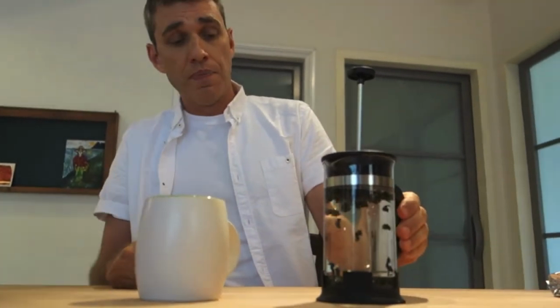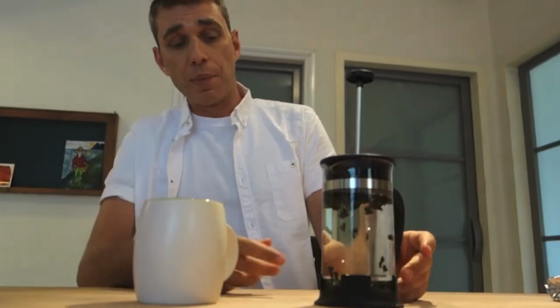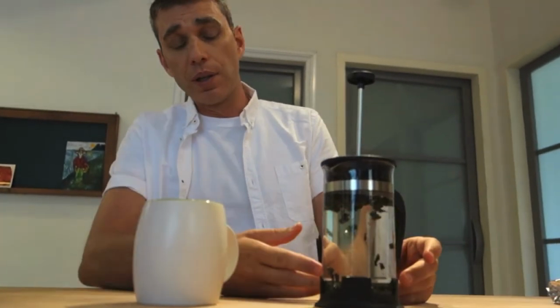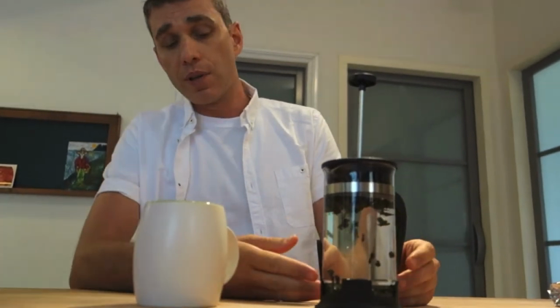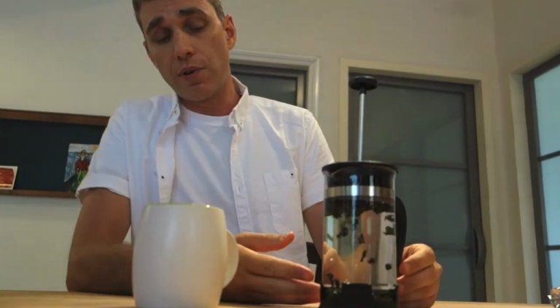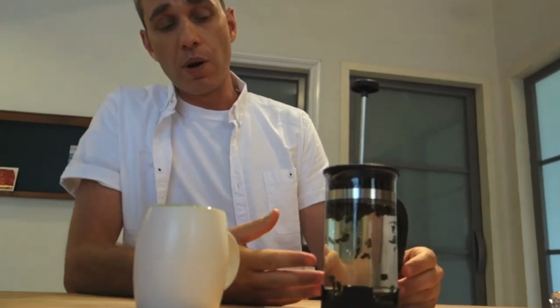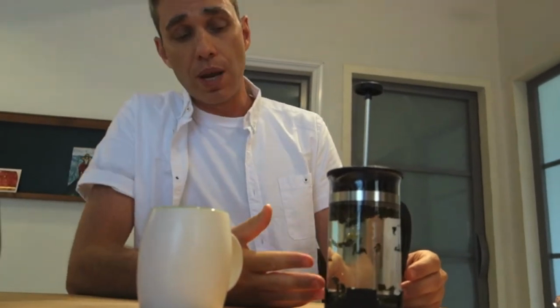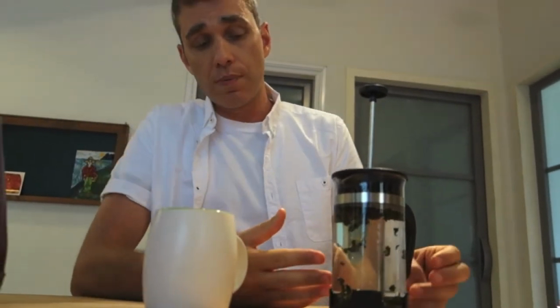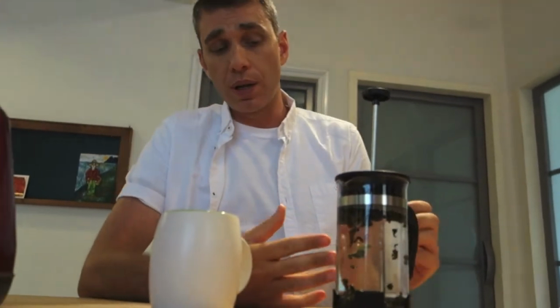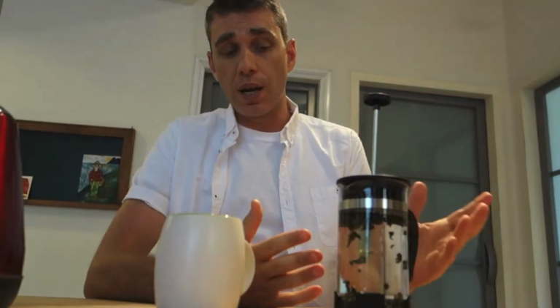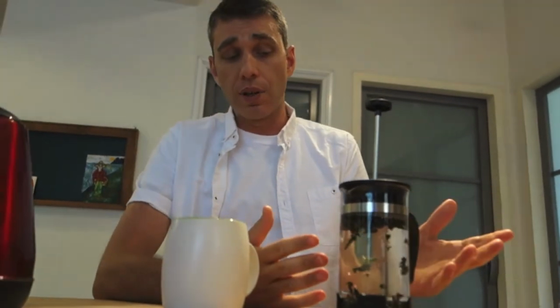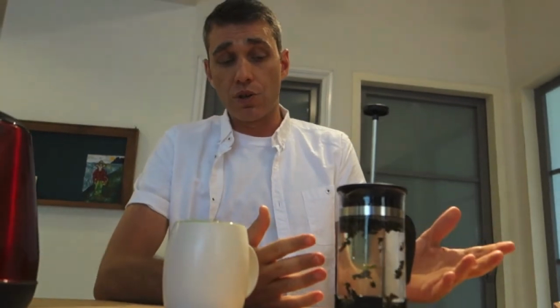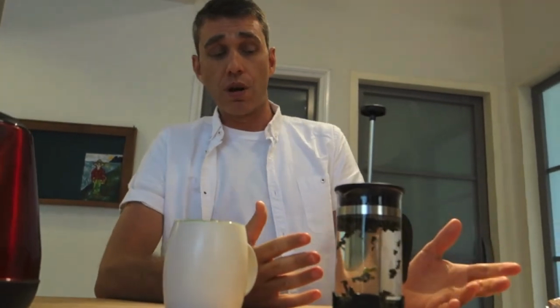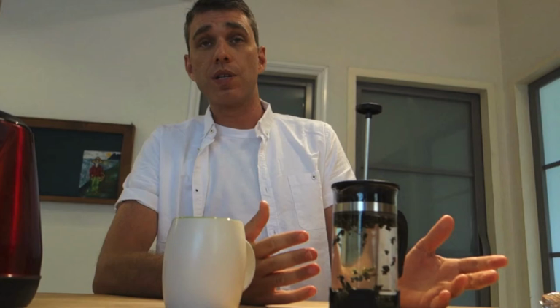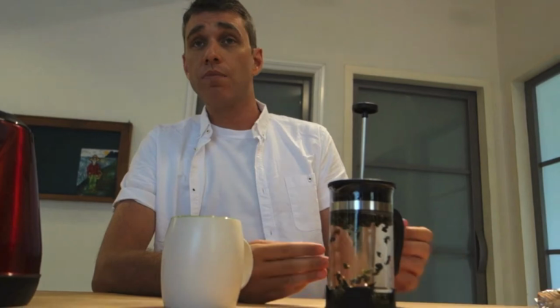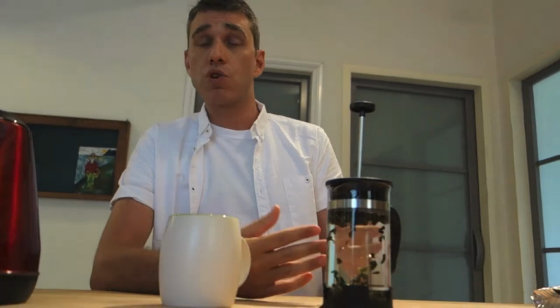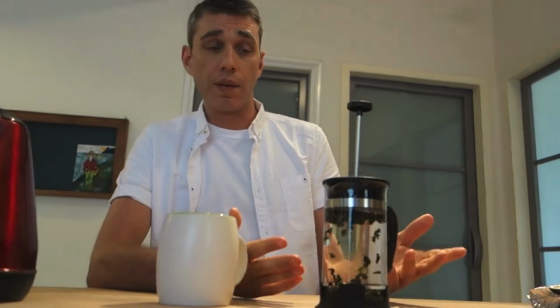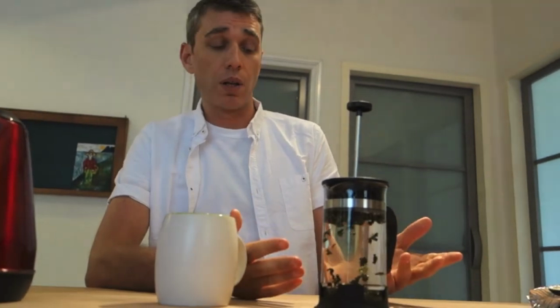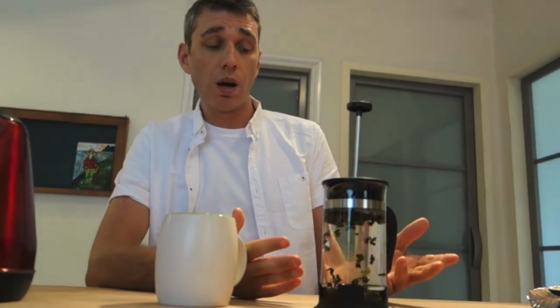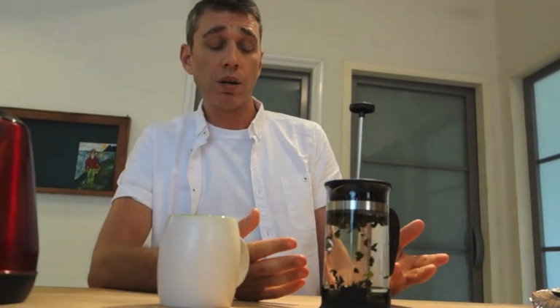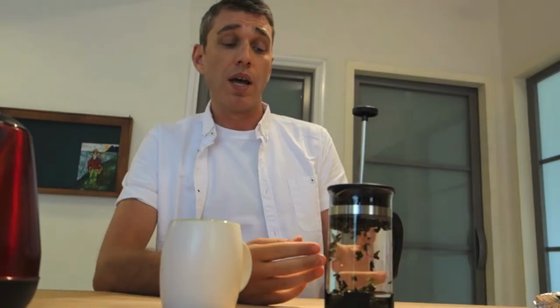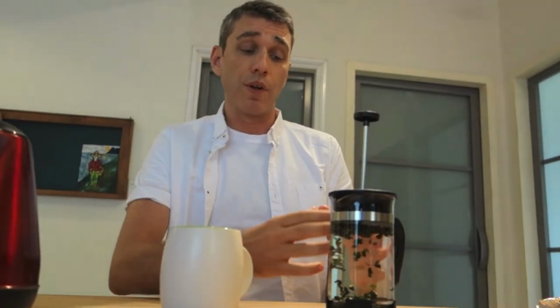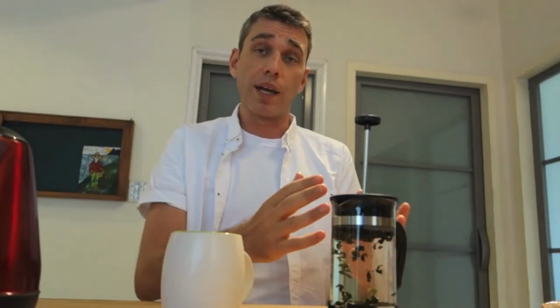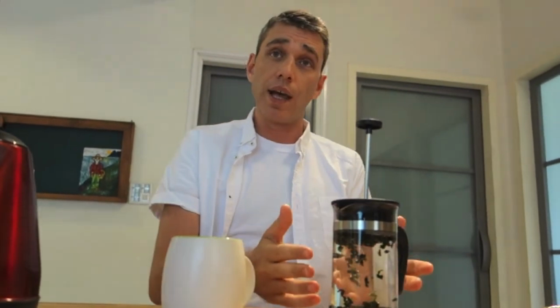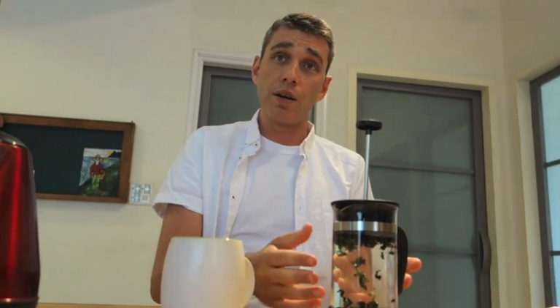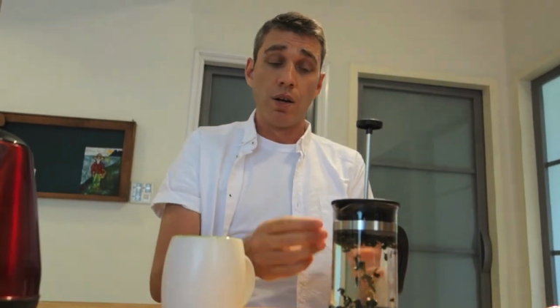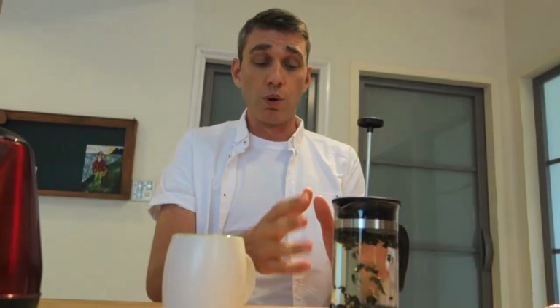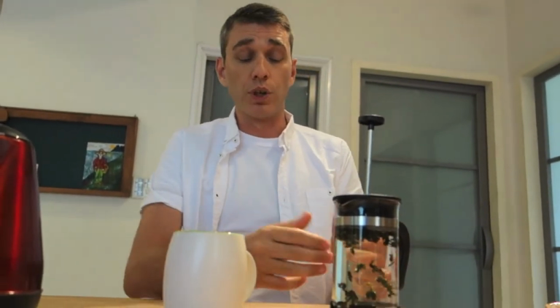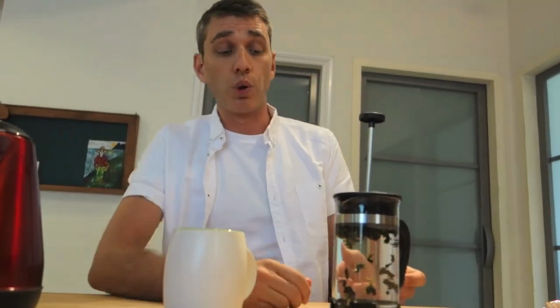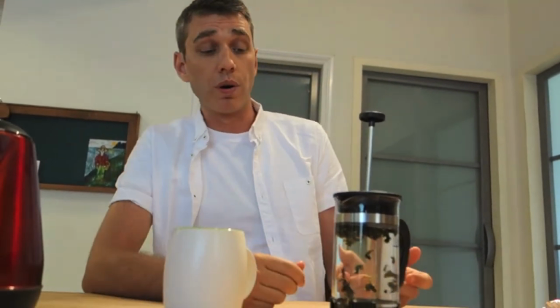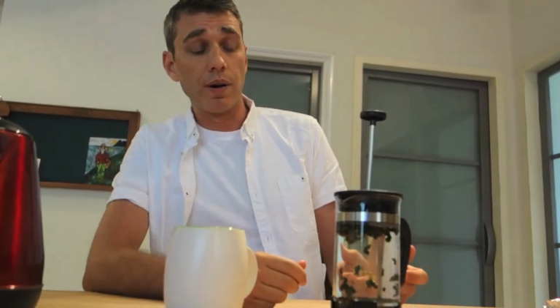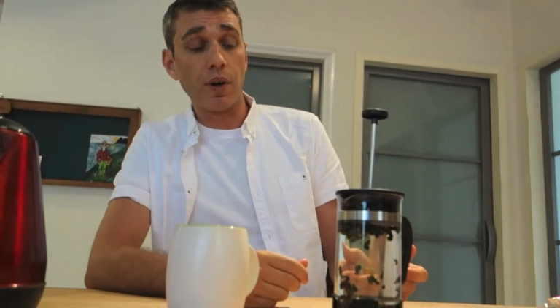I'm going to leave this for about a minute, but again, if you like a stronger tea try leaving it longer, and if you like it lighter, brew it for a shorter amount of time.